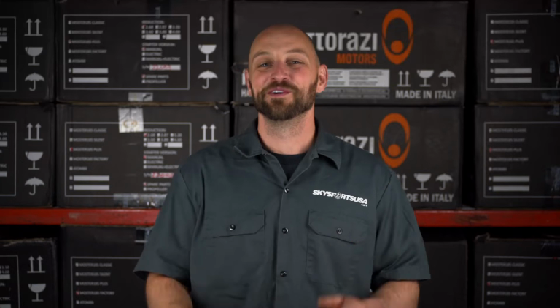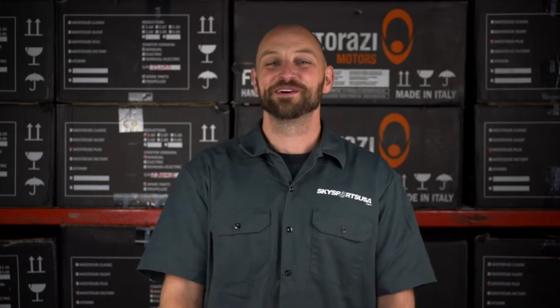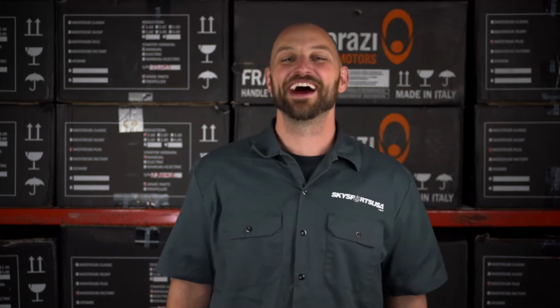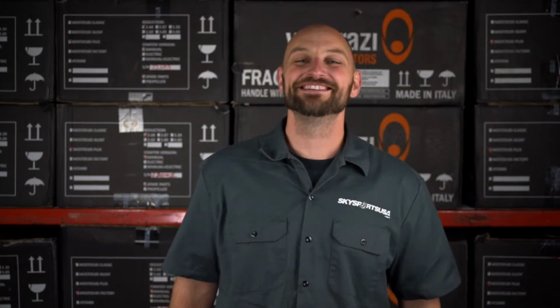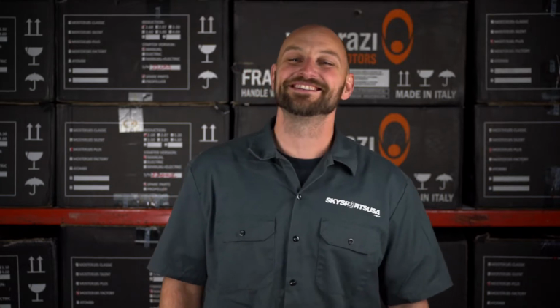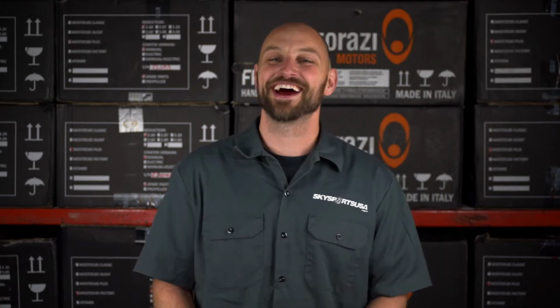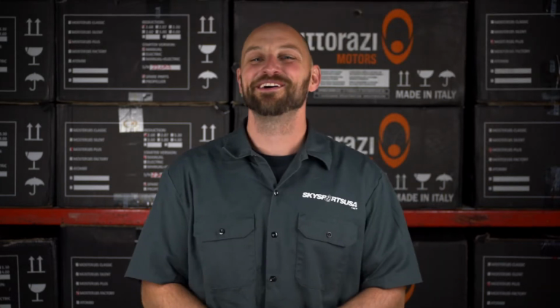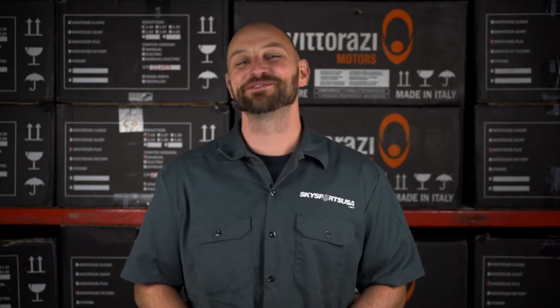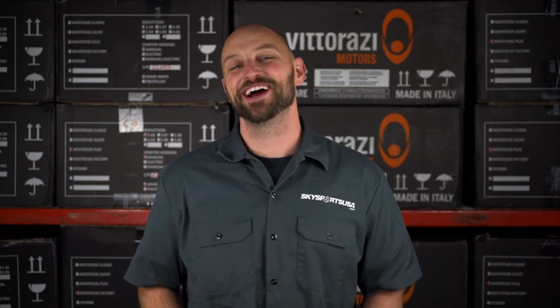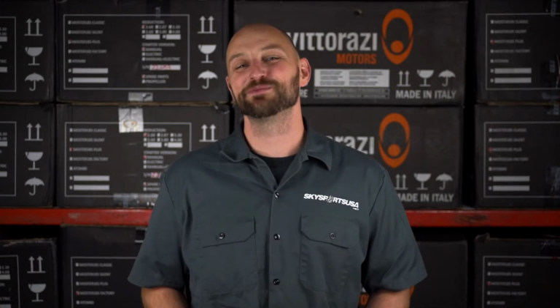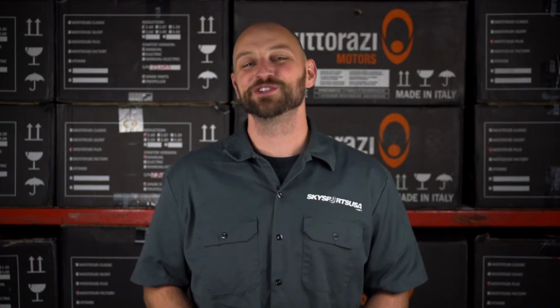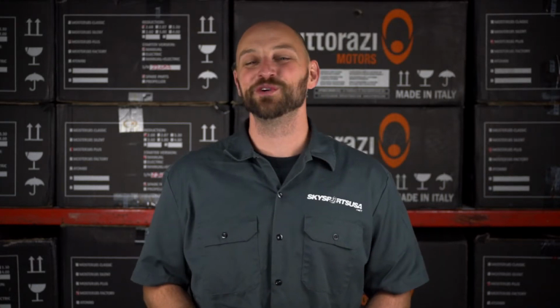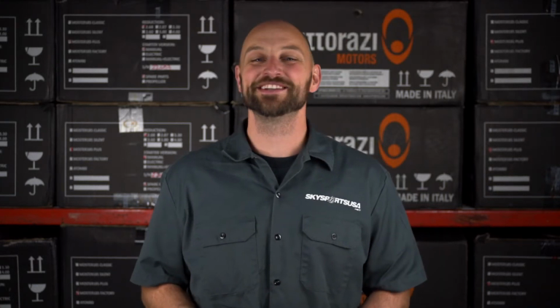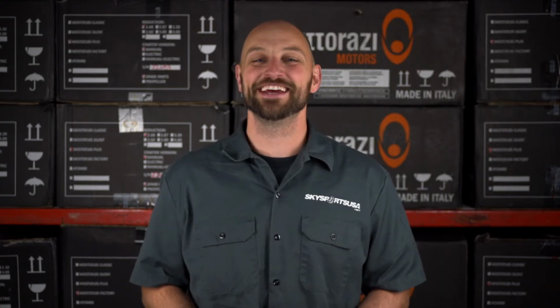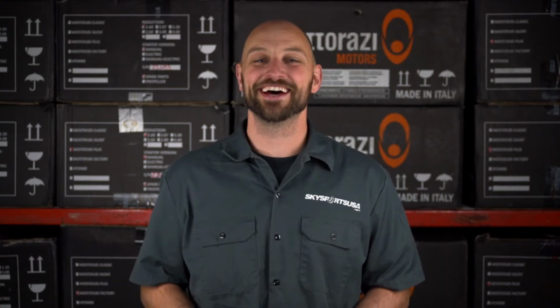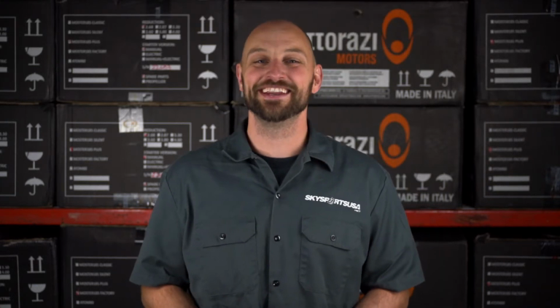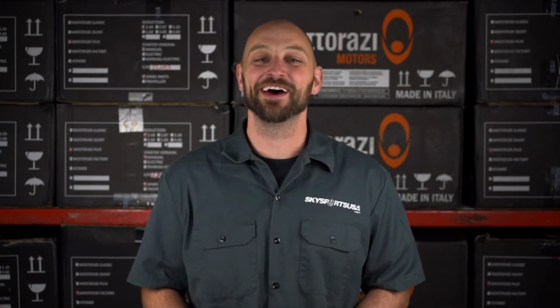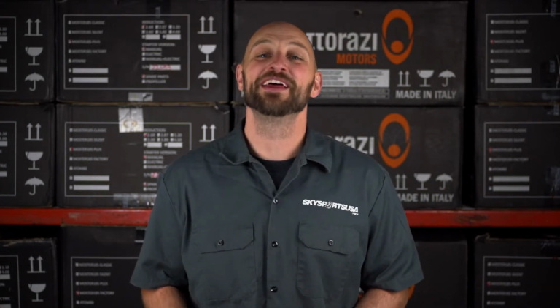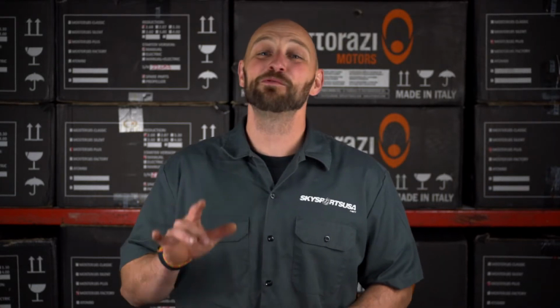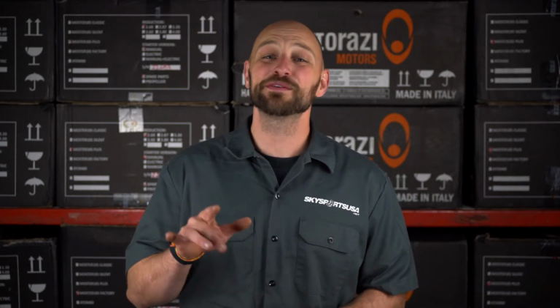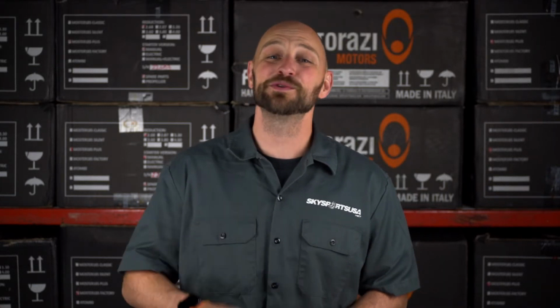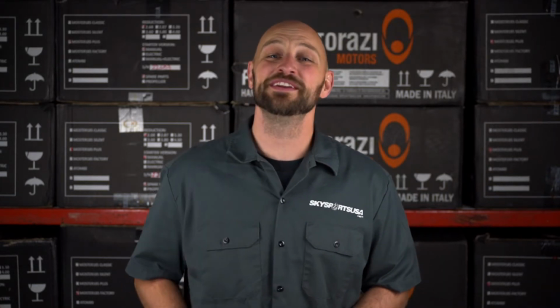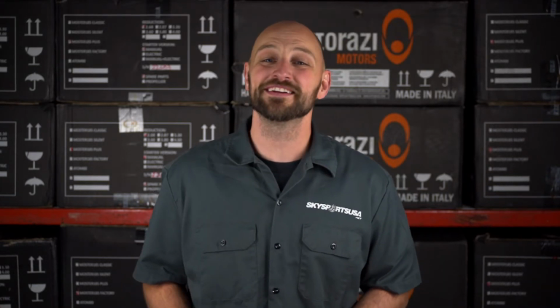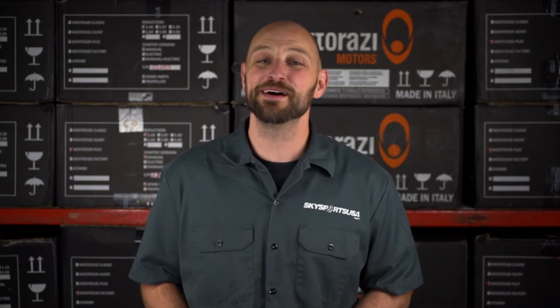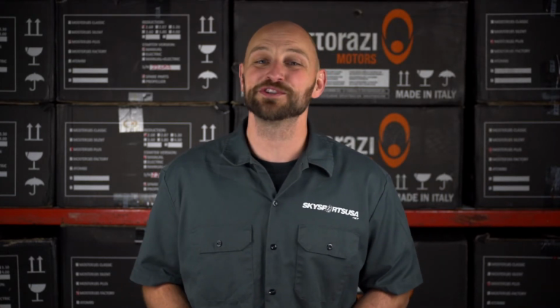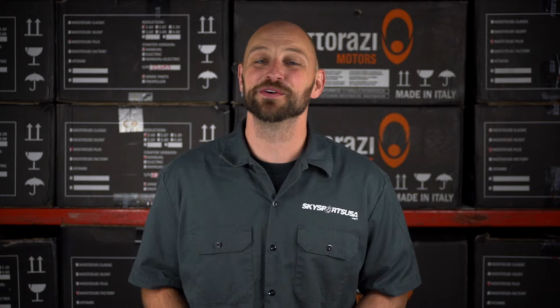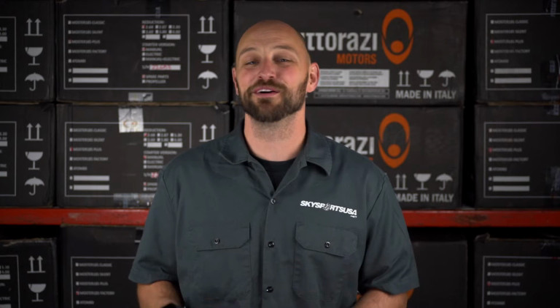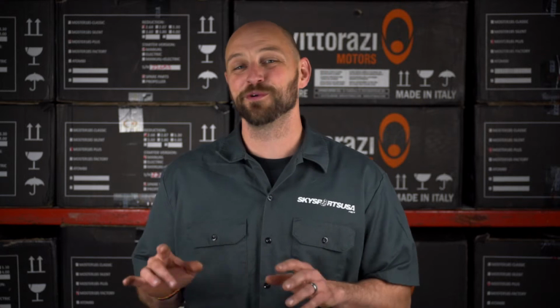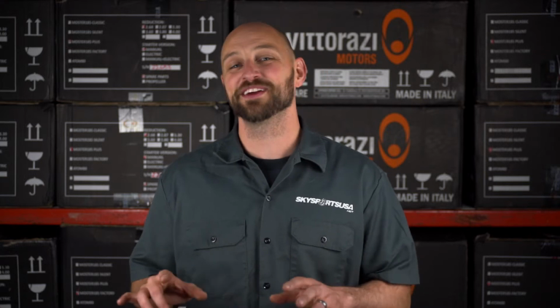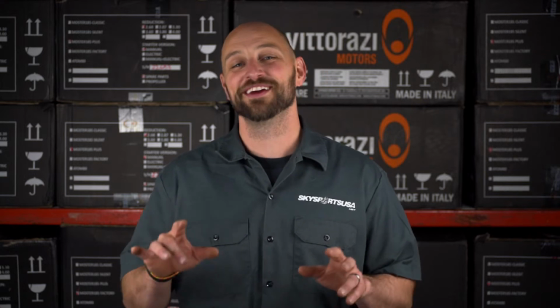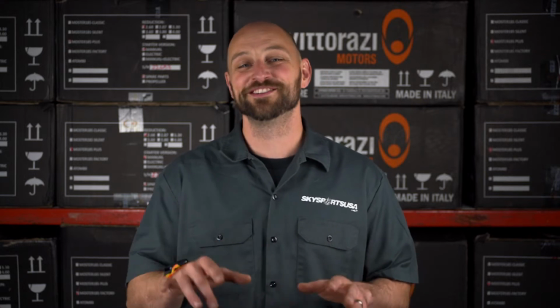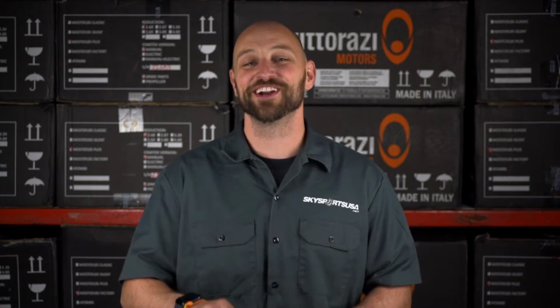What's up, guys? This is Kyle from SkysportsUSA.net, and welcome to another episode of Quick and Dirty.